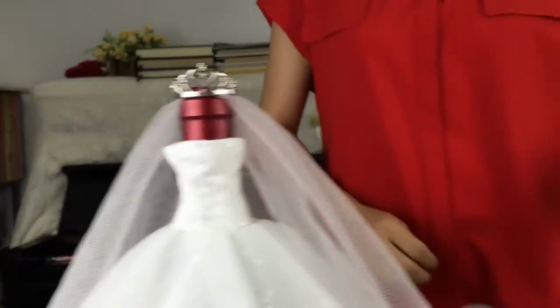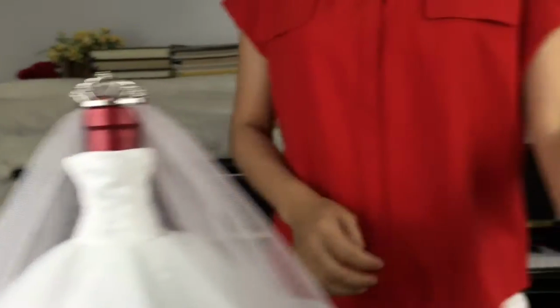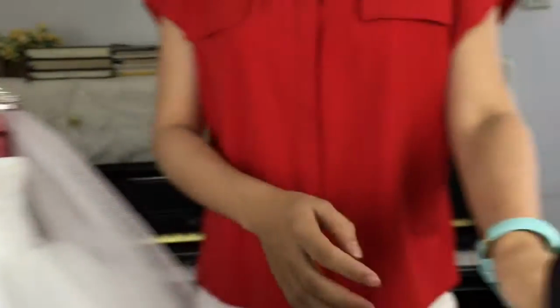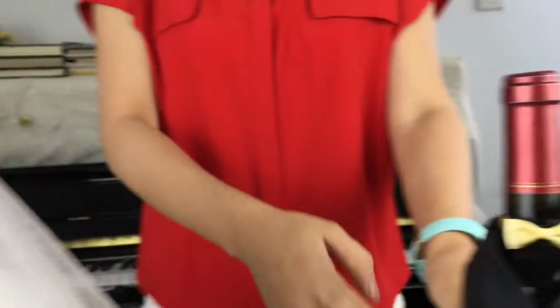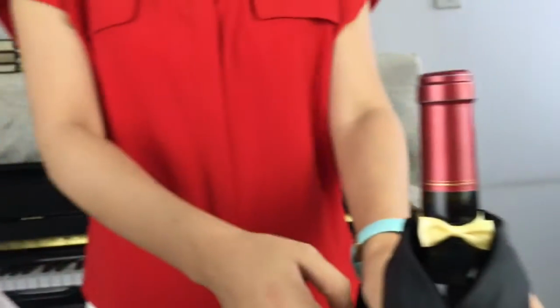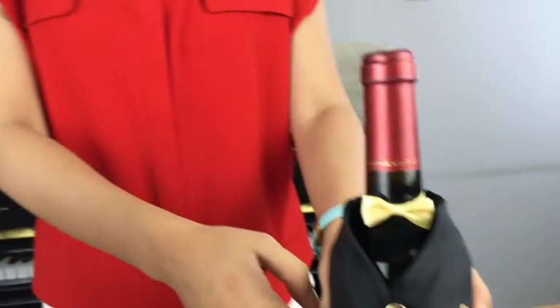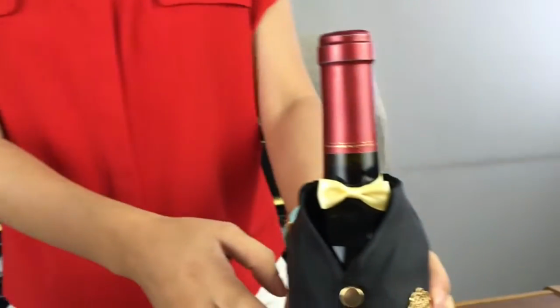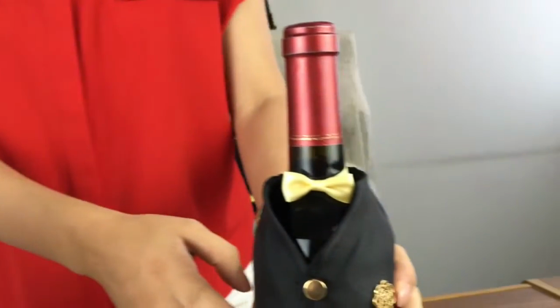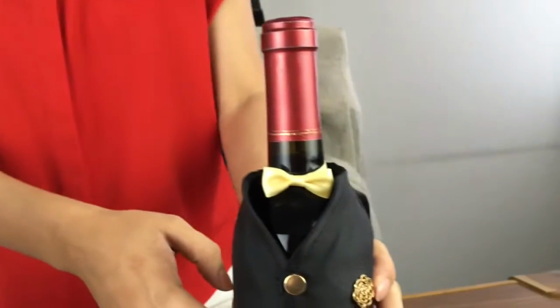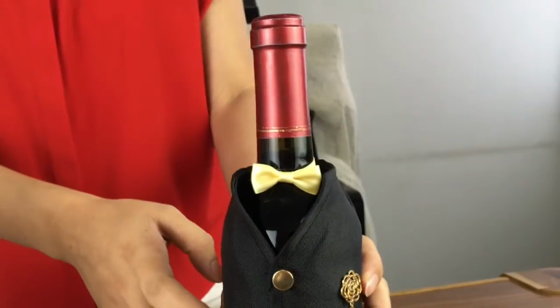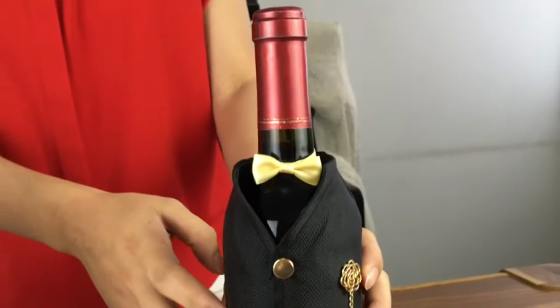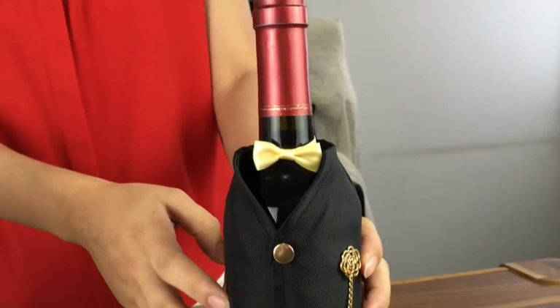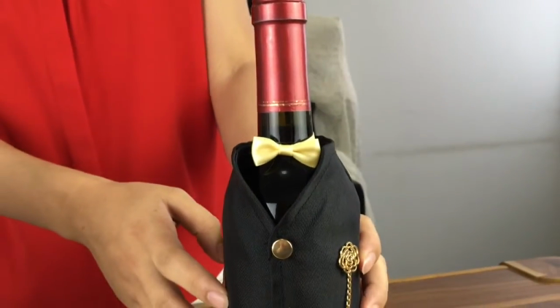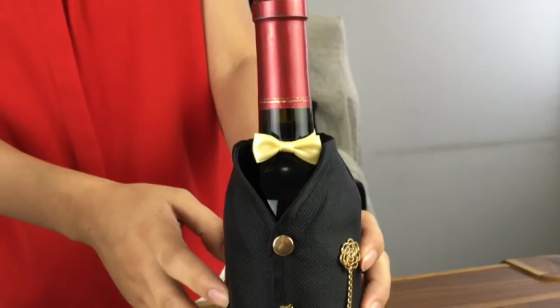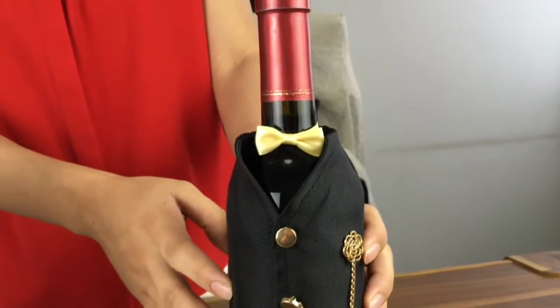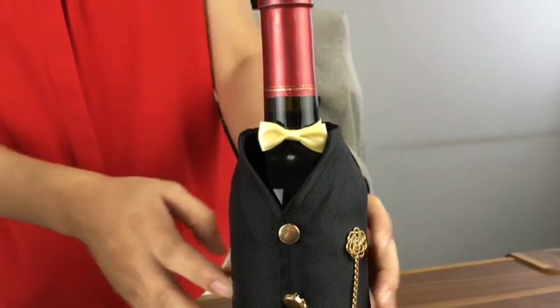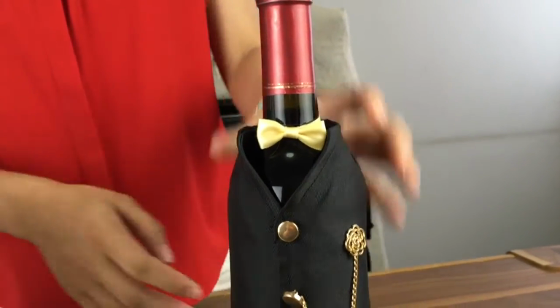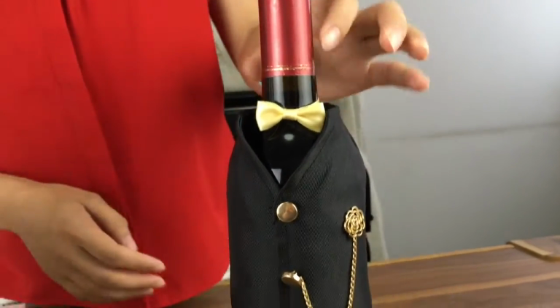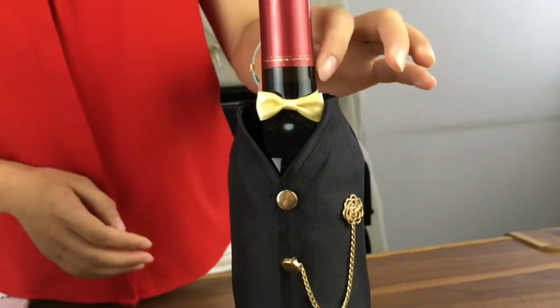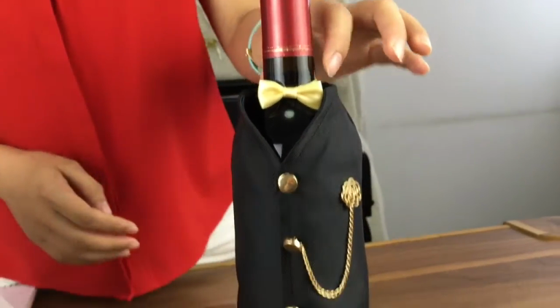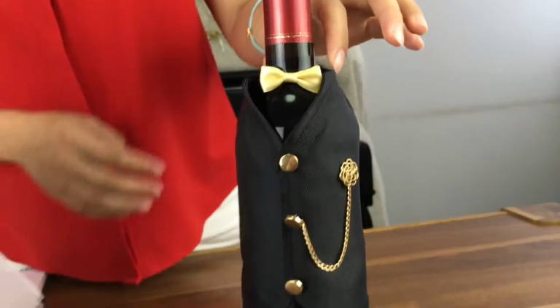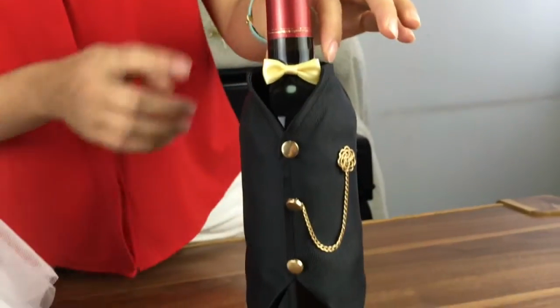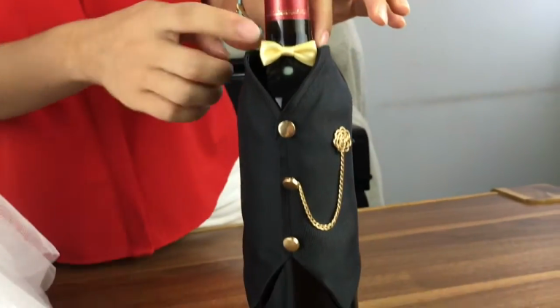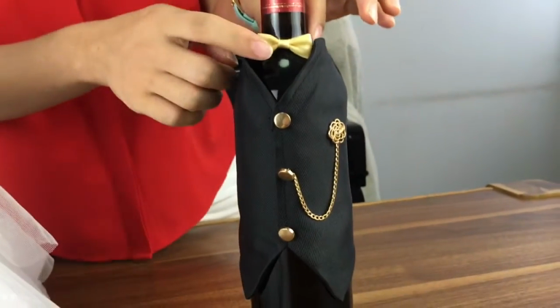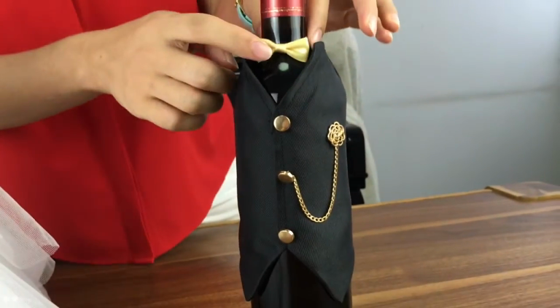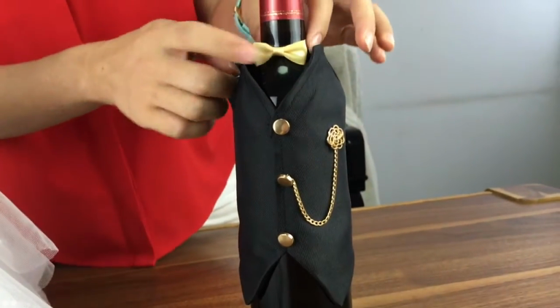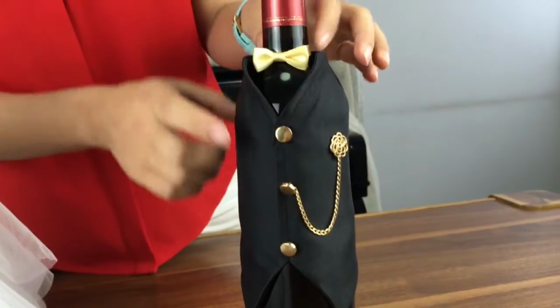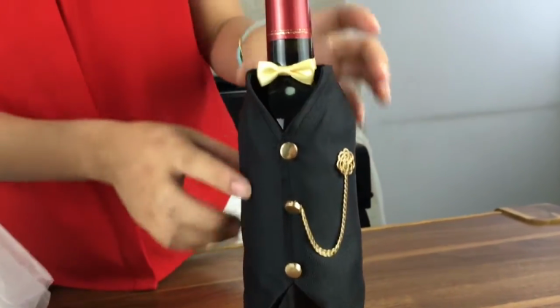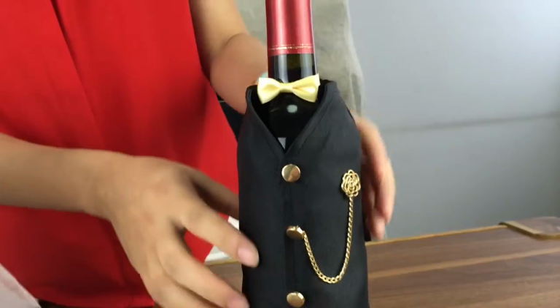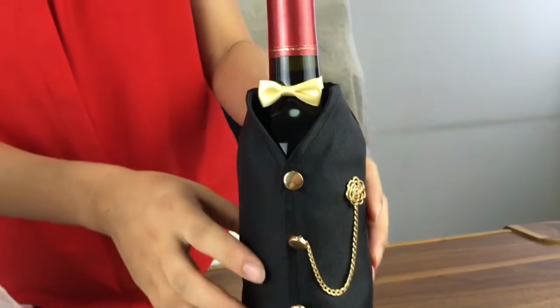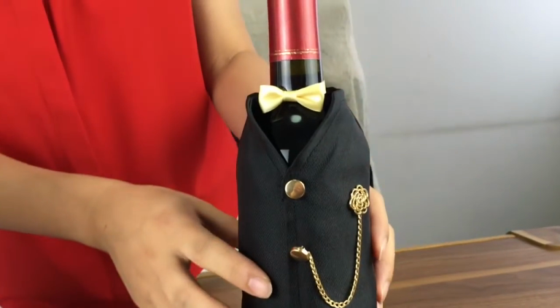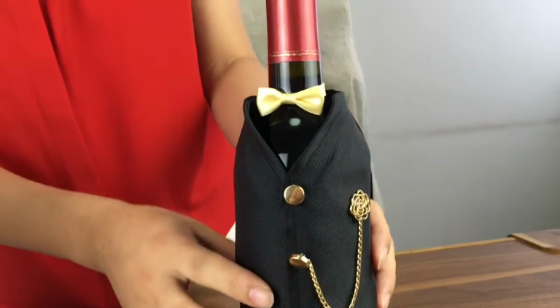This is the tuxedo, also featuring a bow tie in silk.